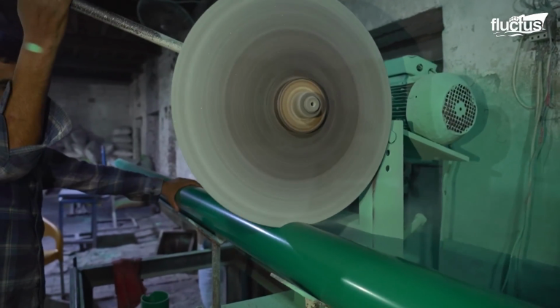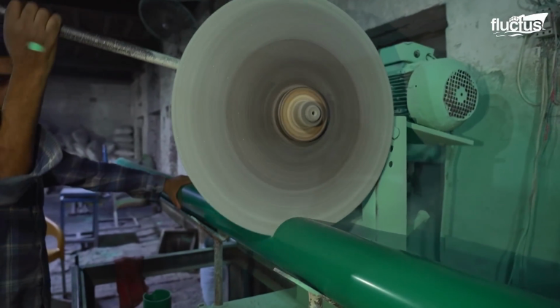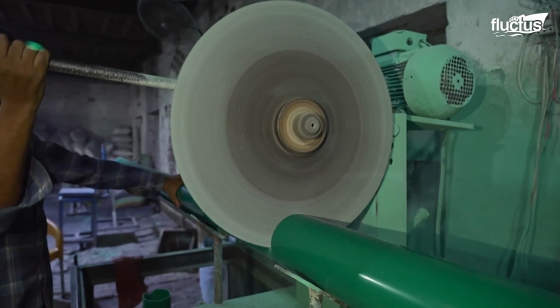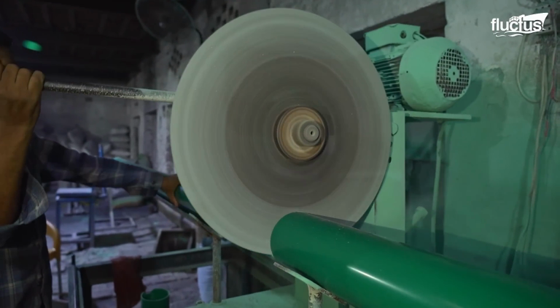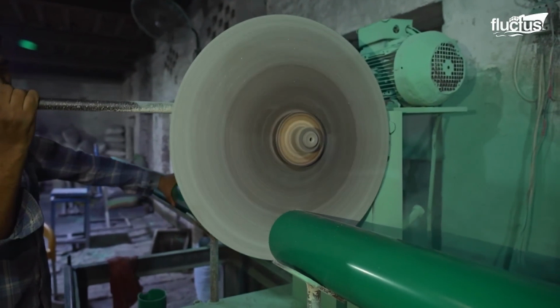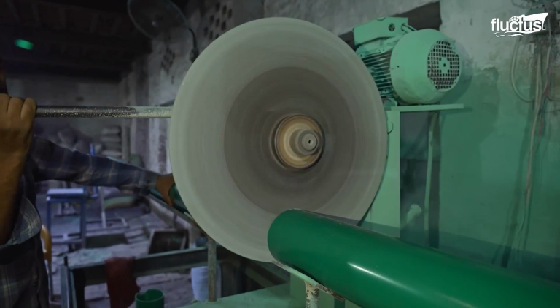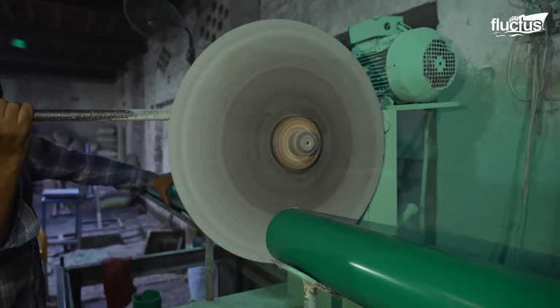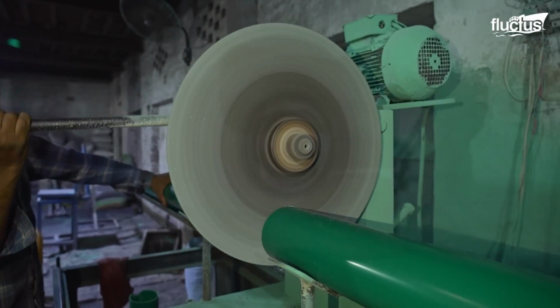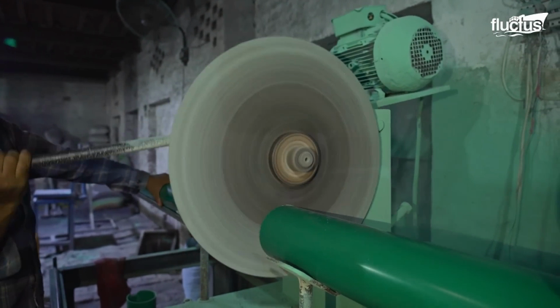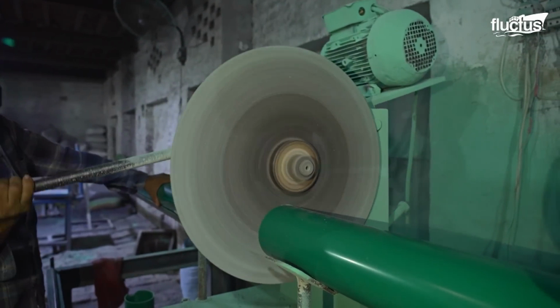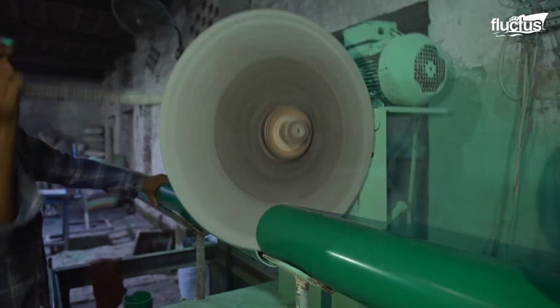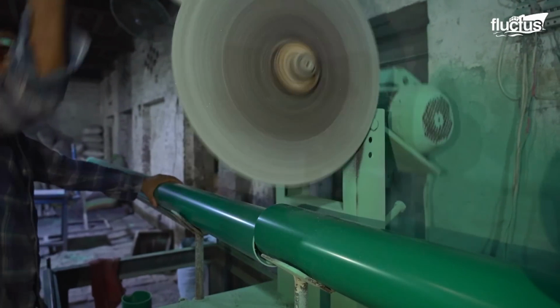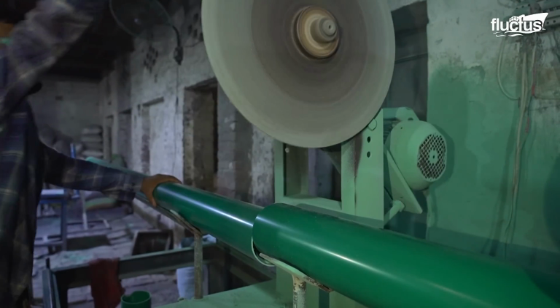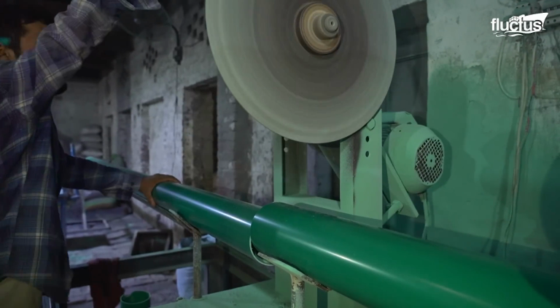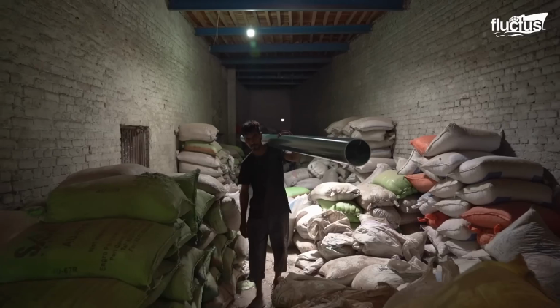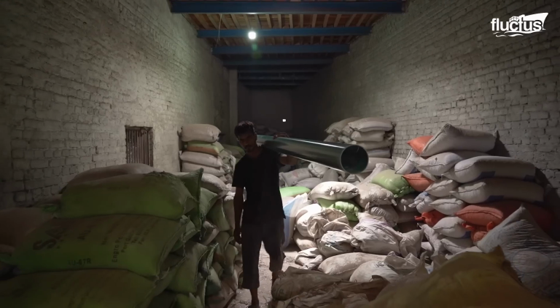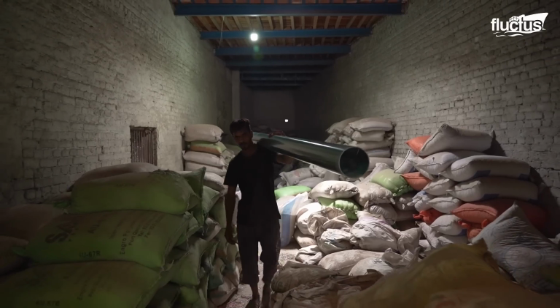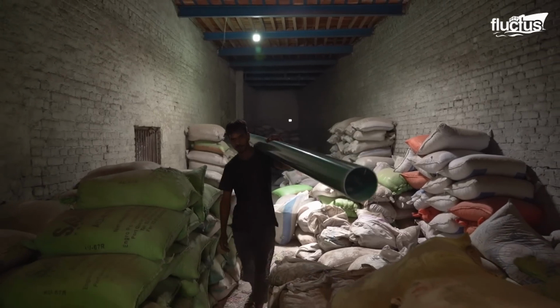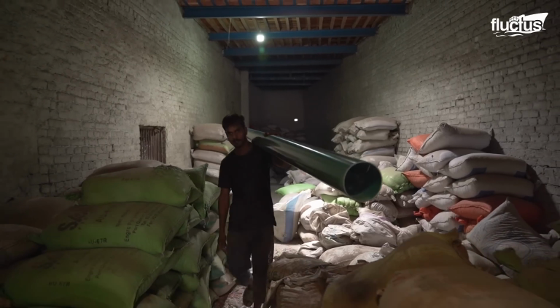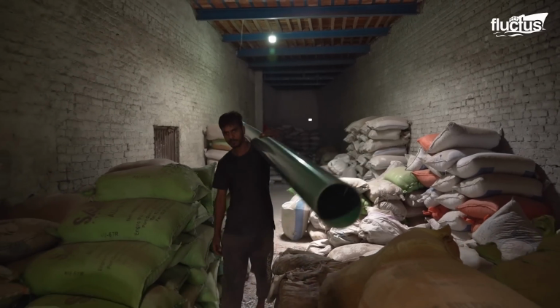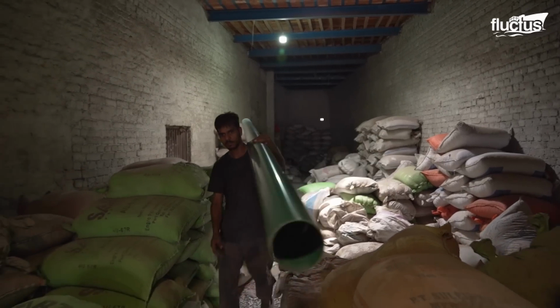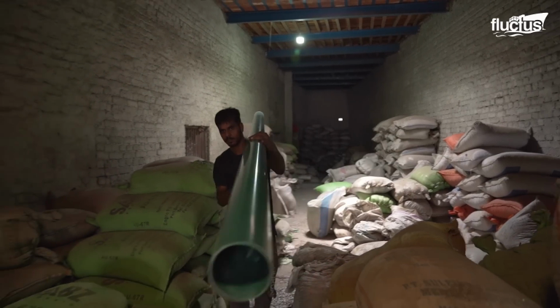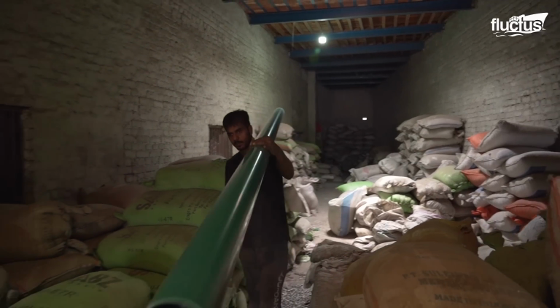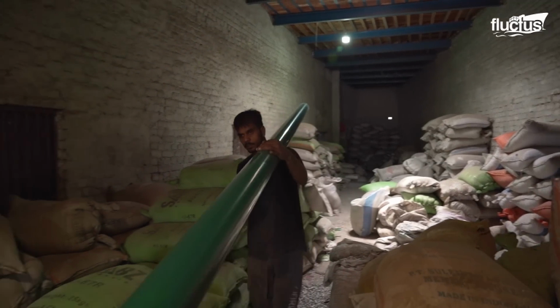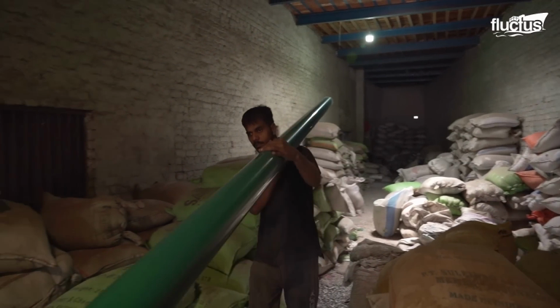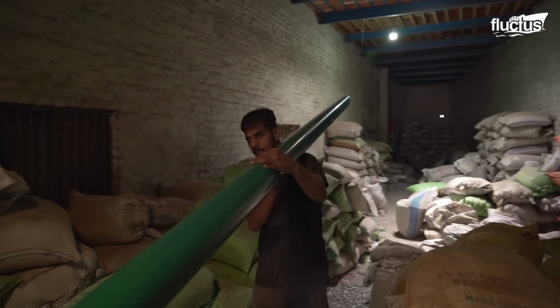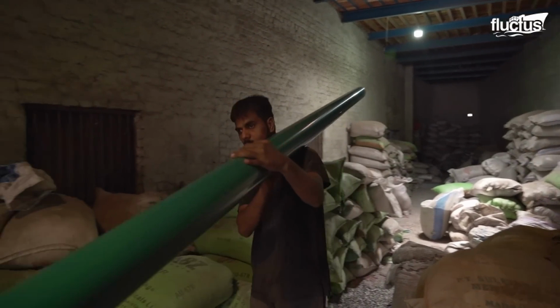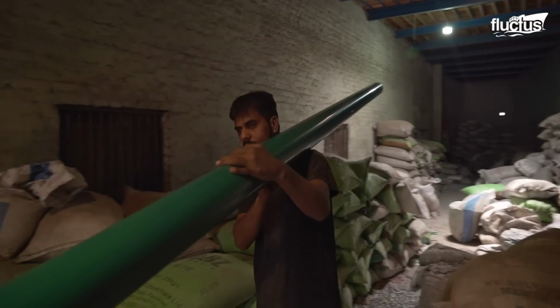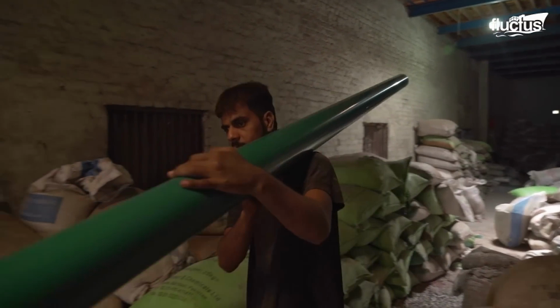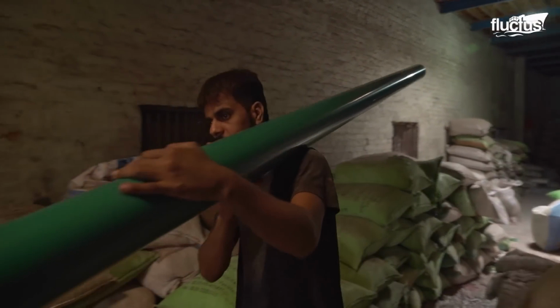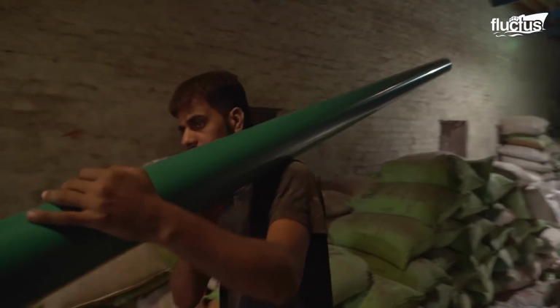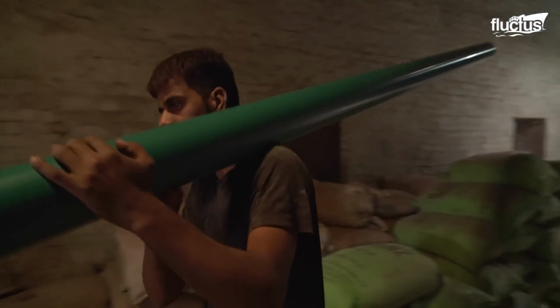In its final stage, the PVC is cut to the correct length, ready for dispatch and use in different applications.